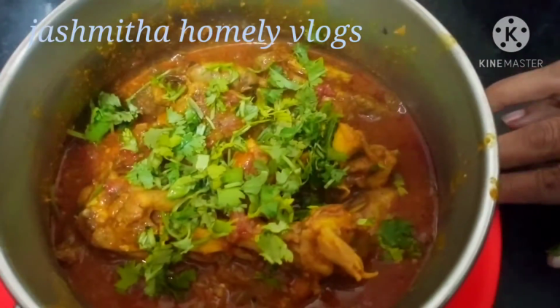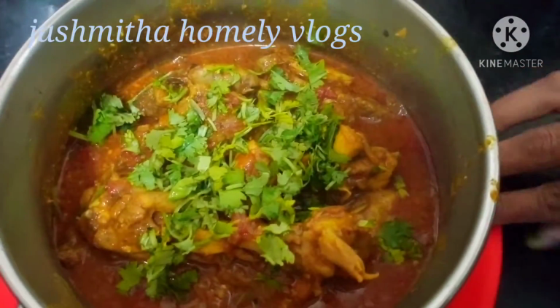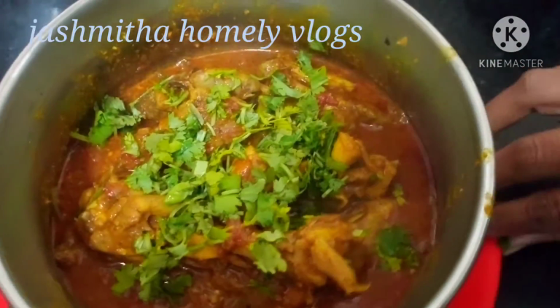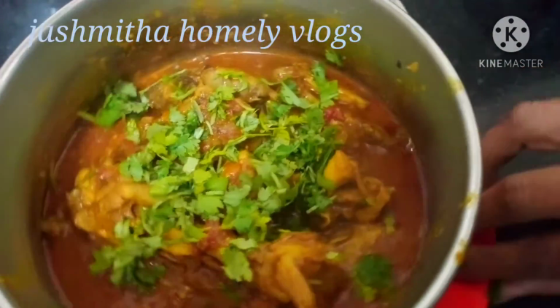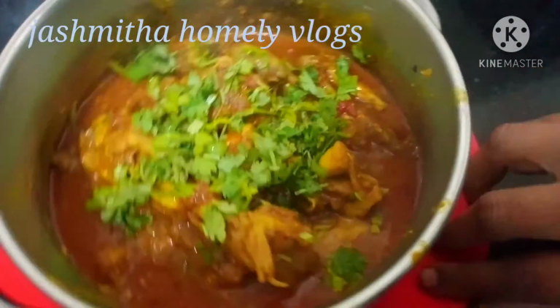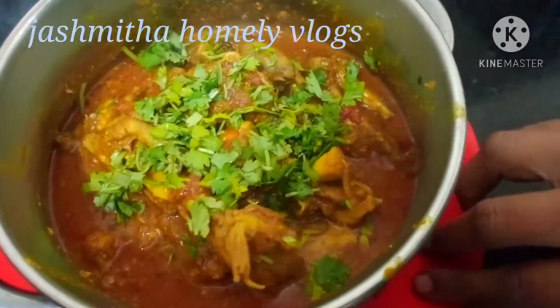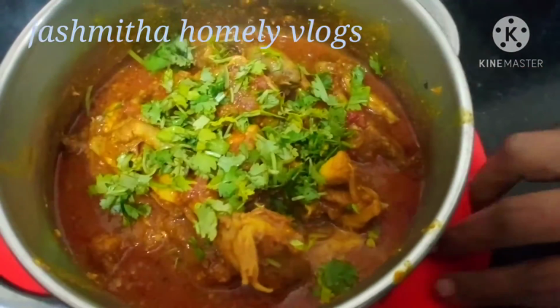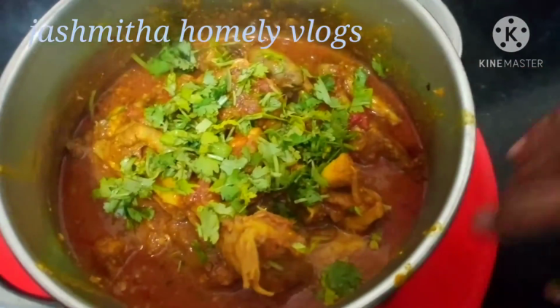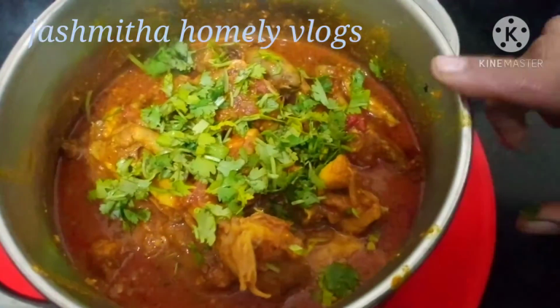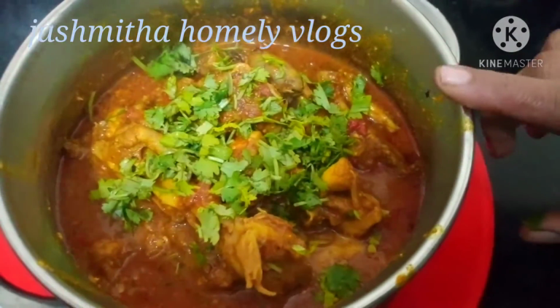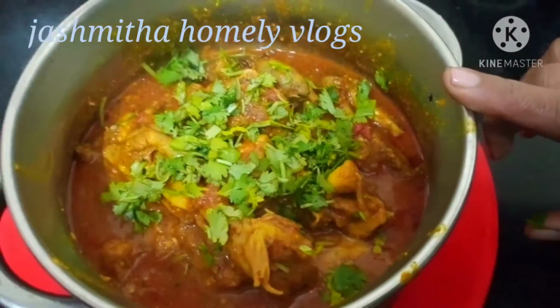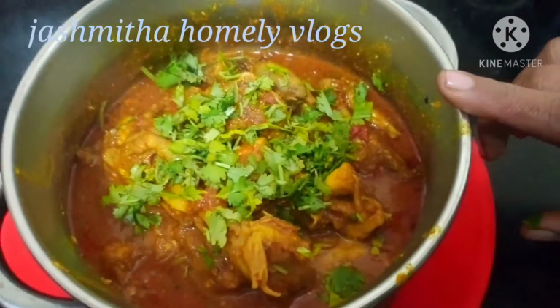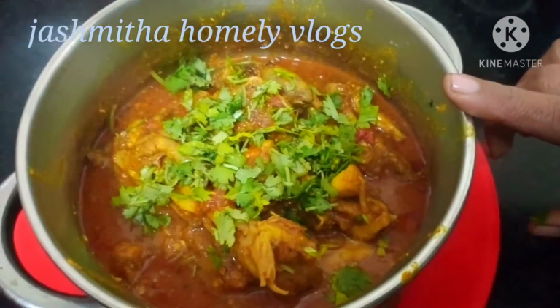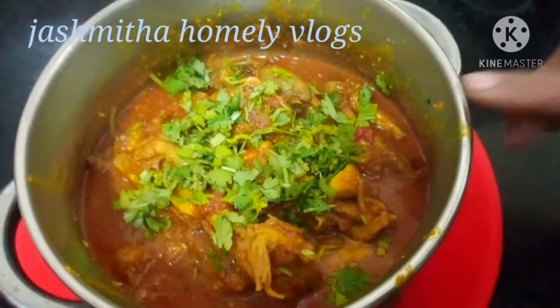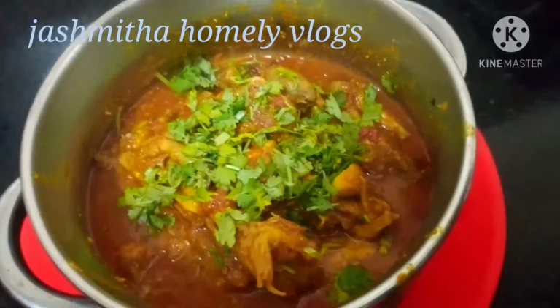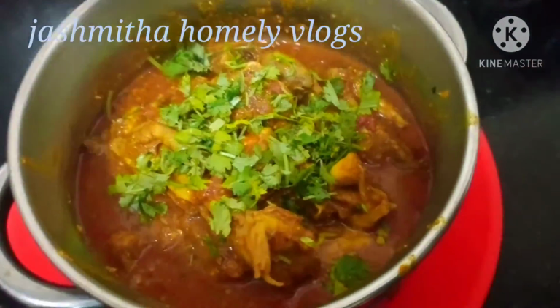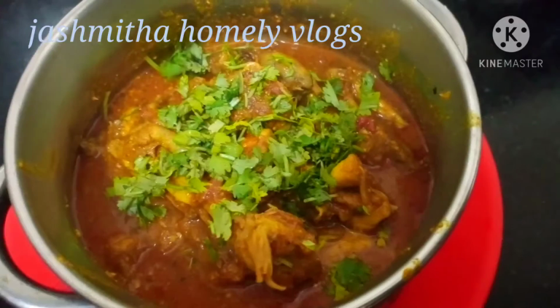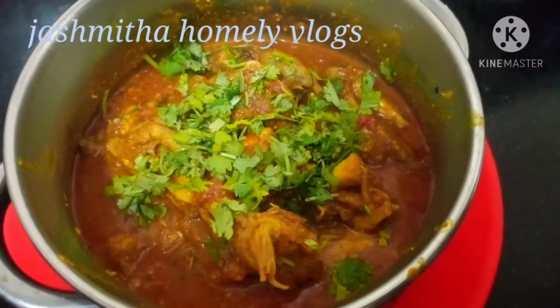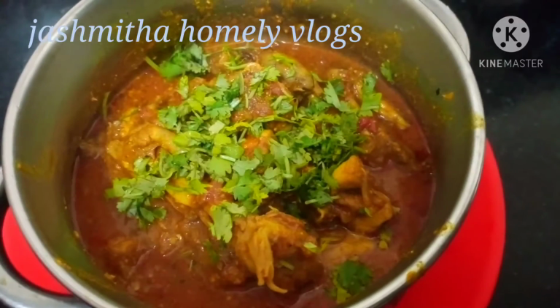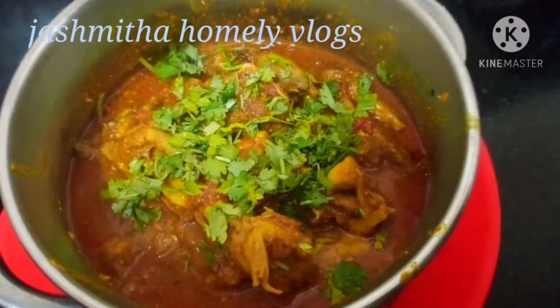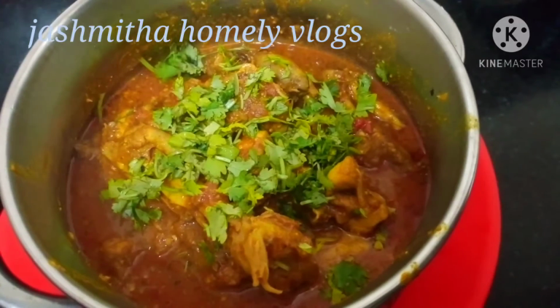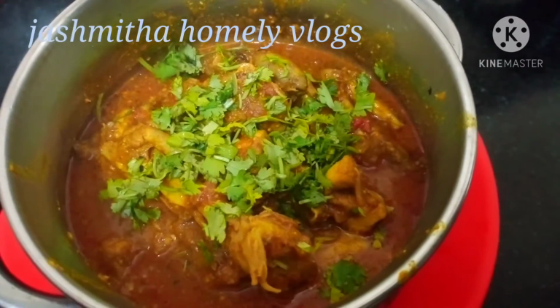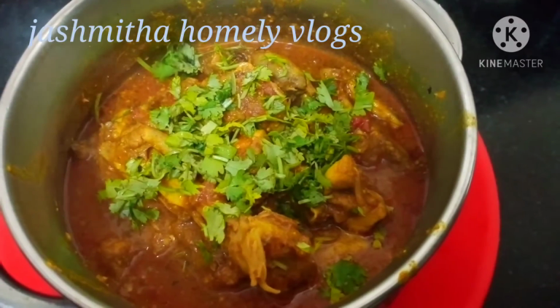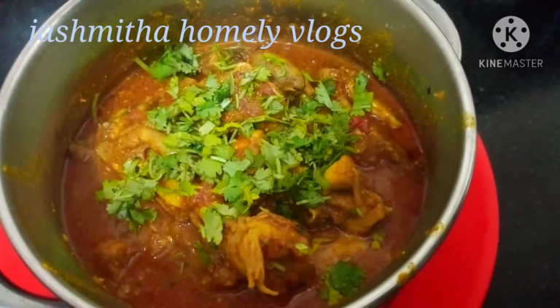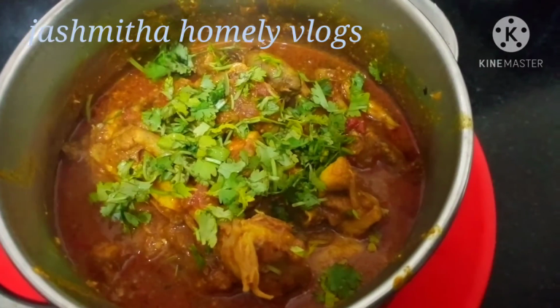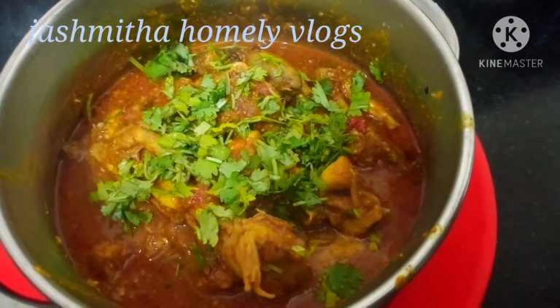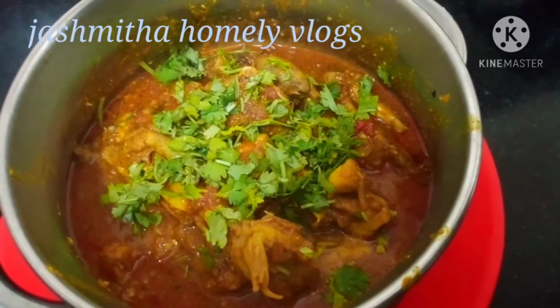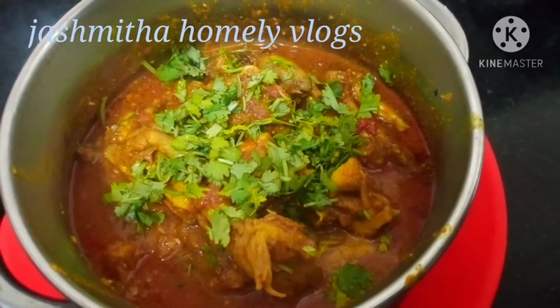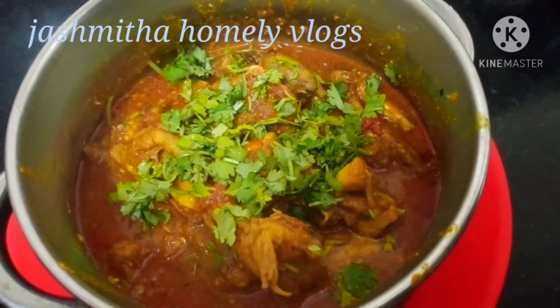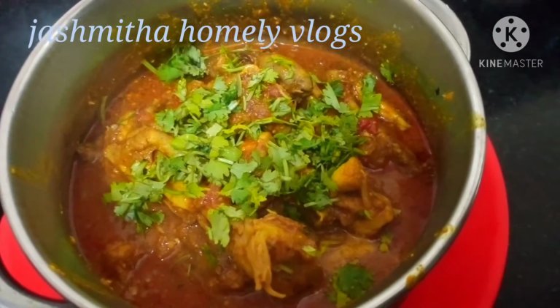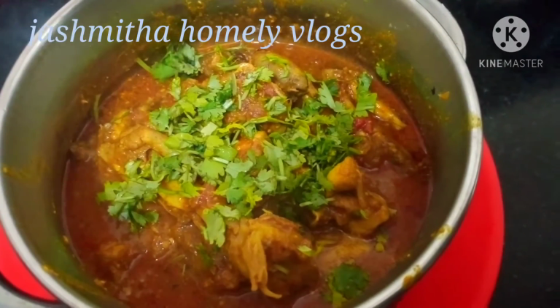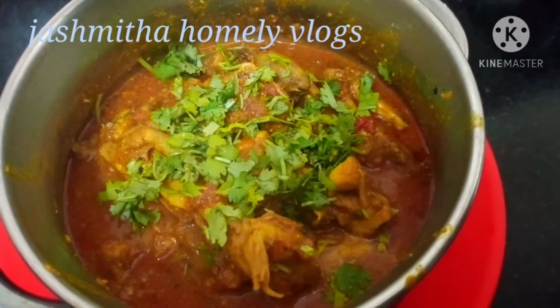What is the name? Perugu chicken curry. This is very tasty.